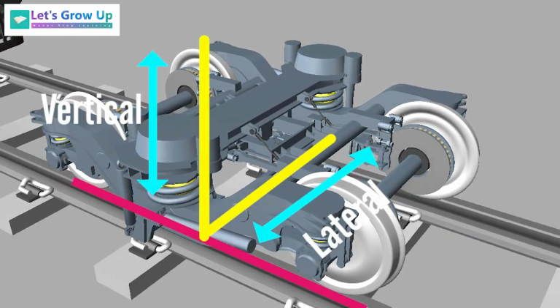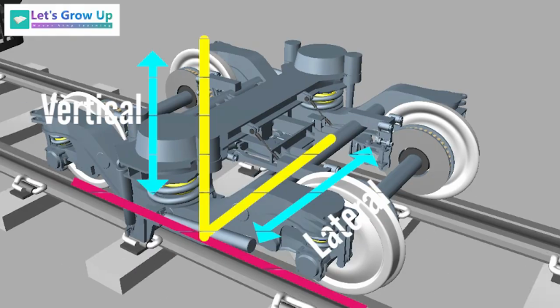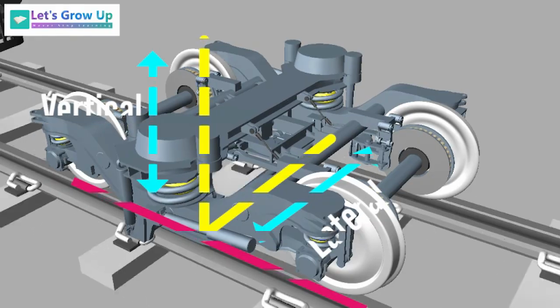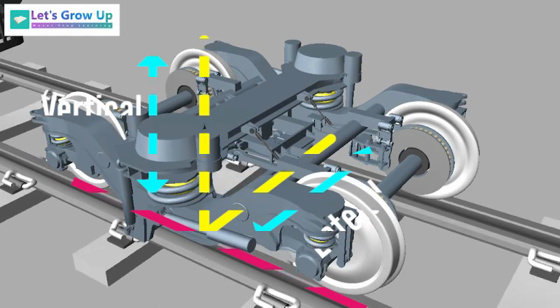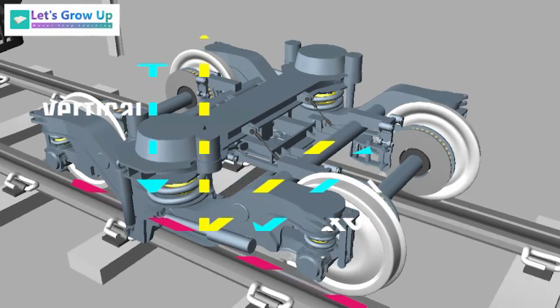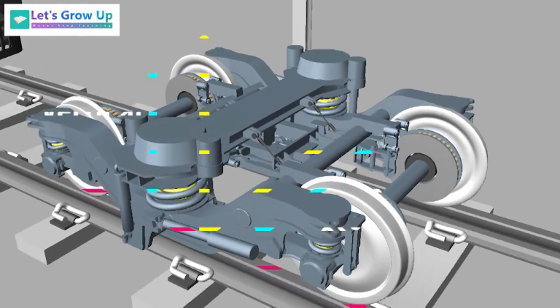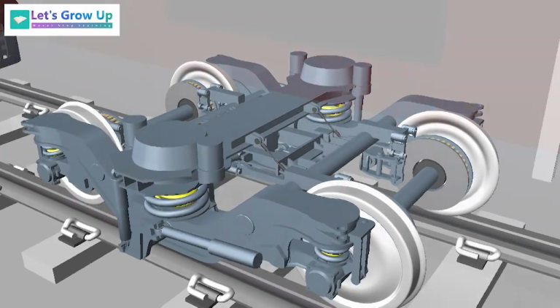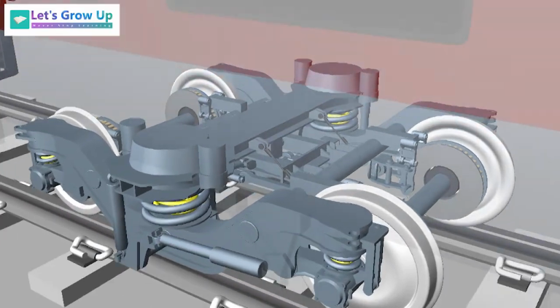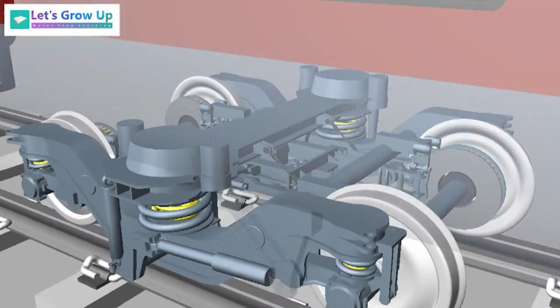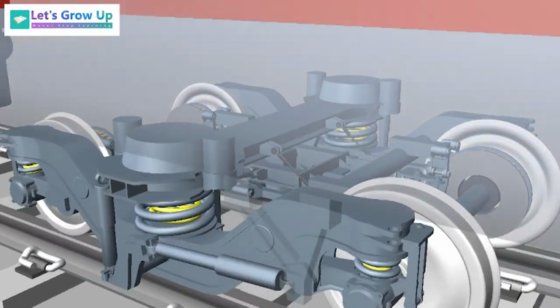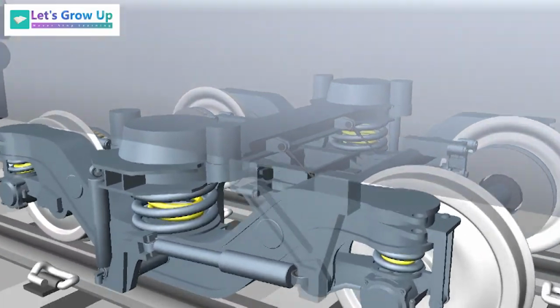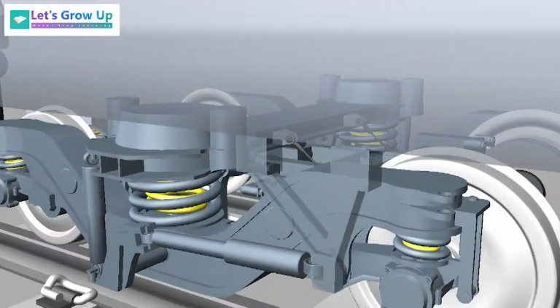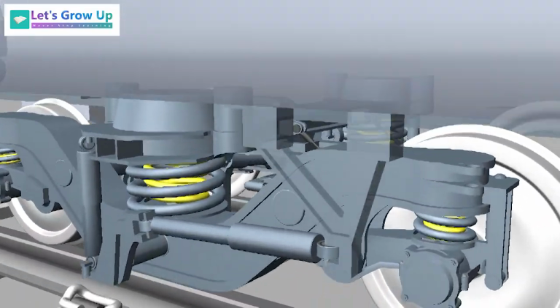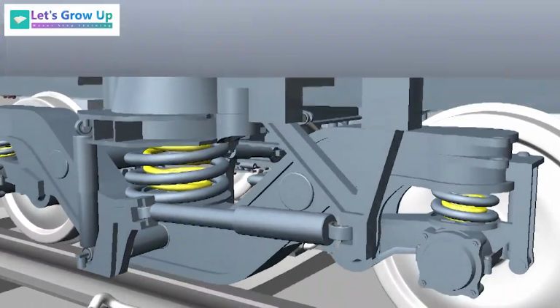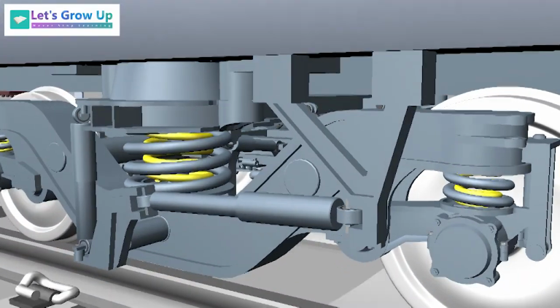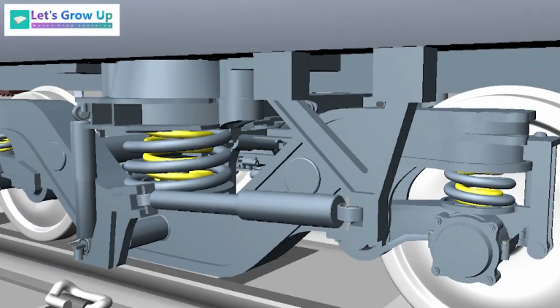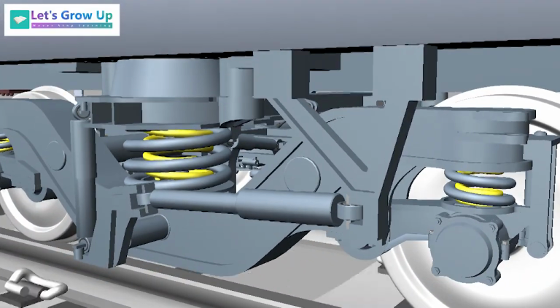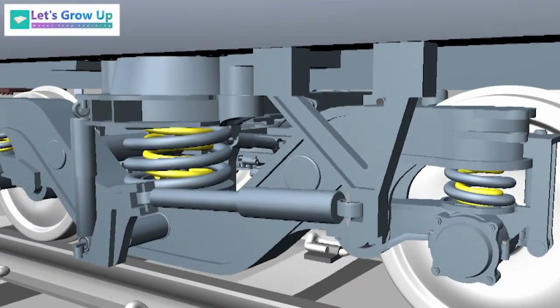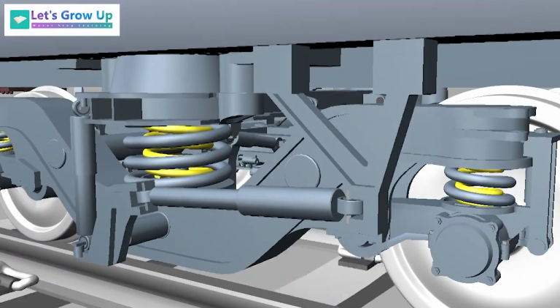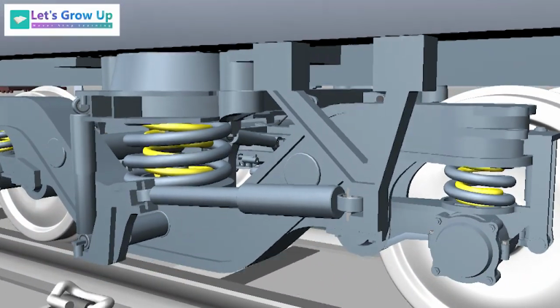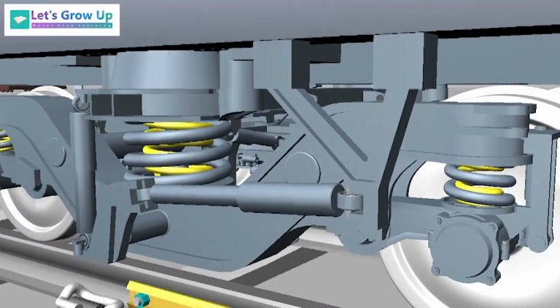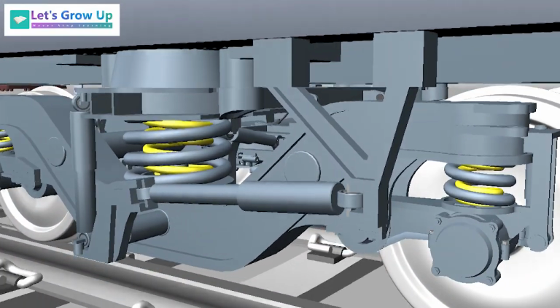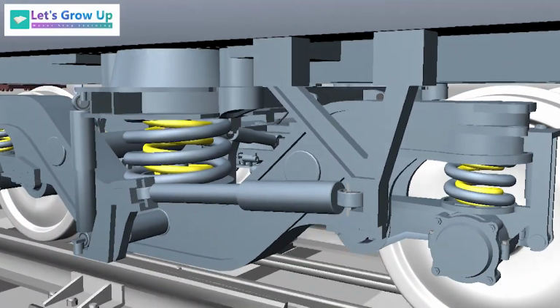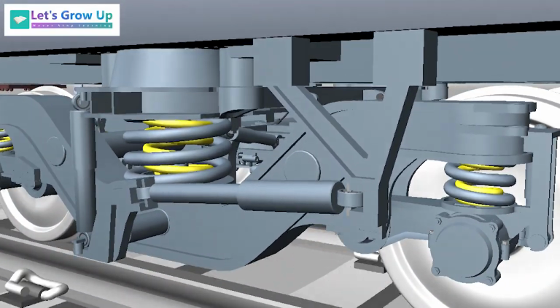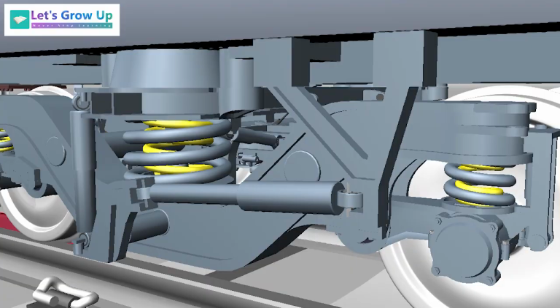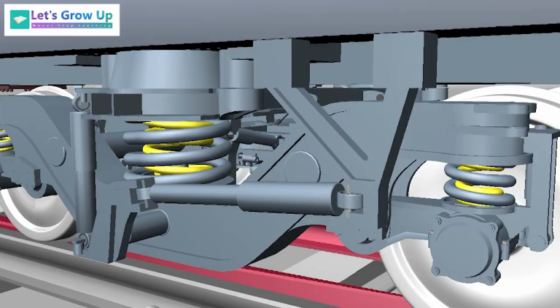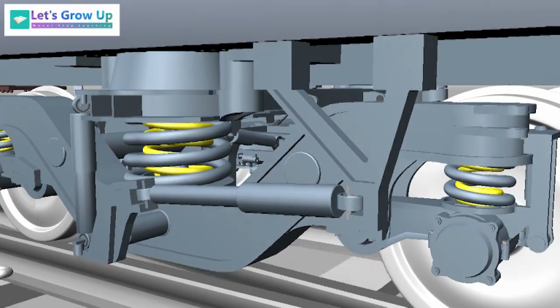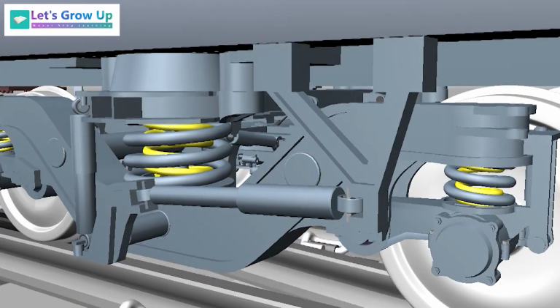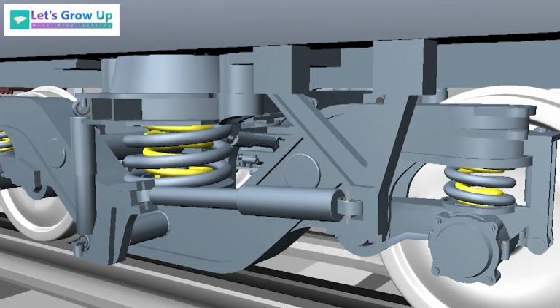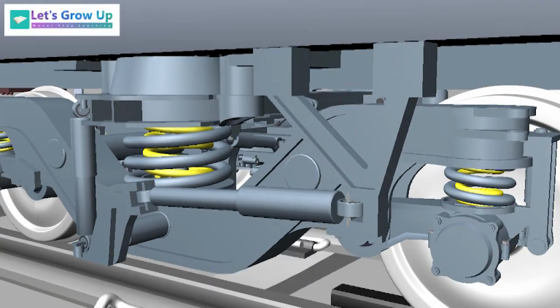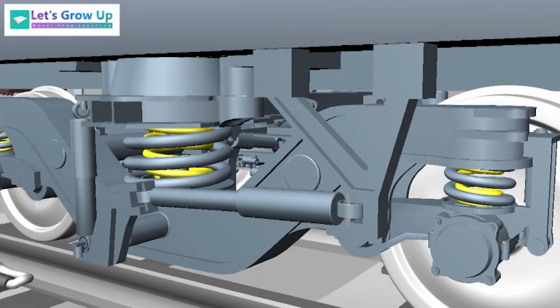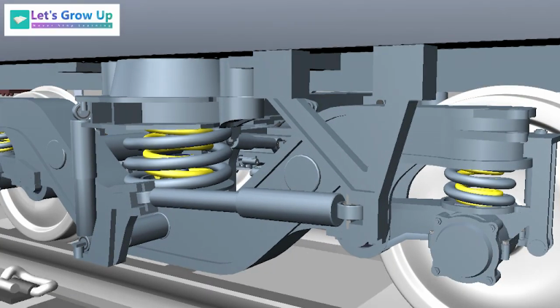When the train is running in curves, the bogie frame is linked to the coach body through two yaw dampers.